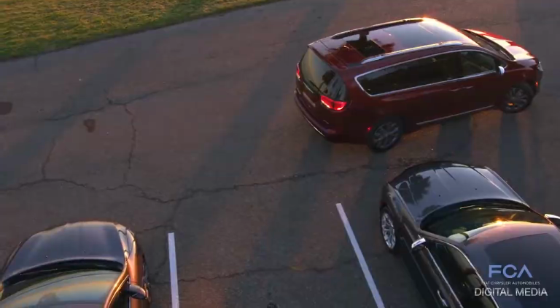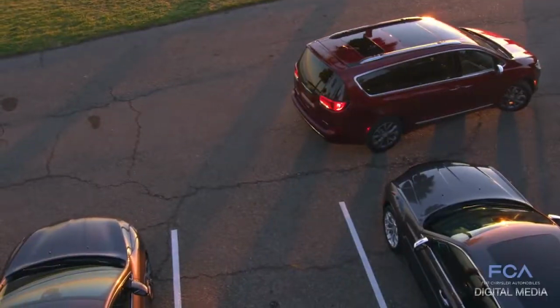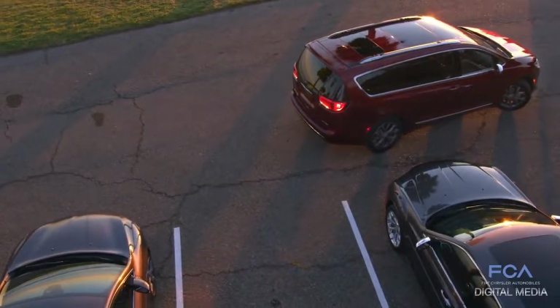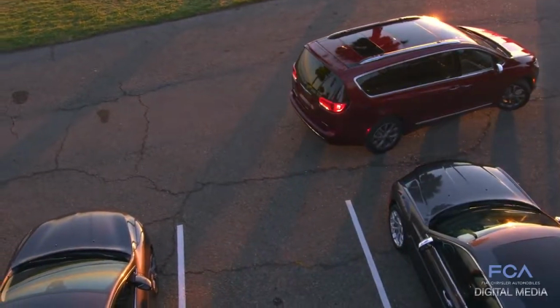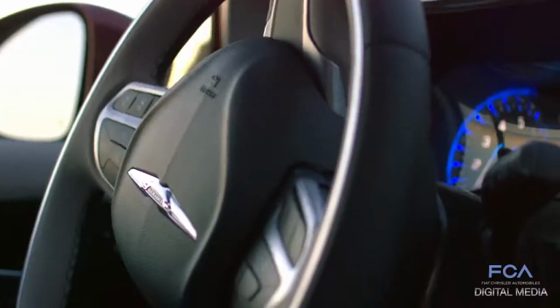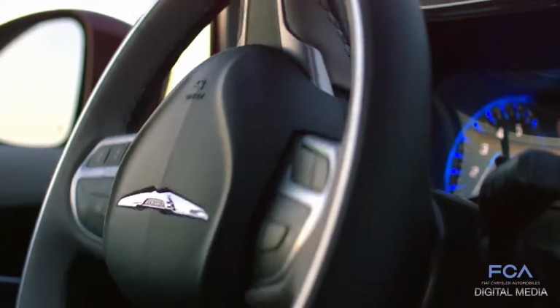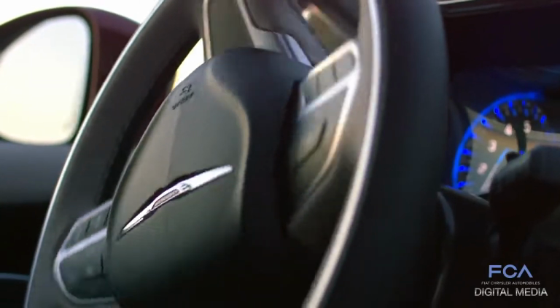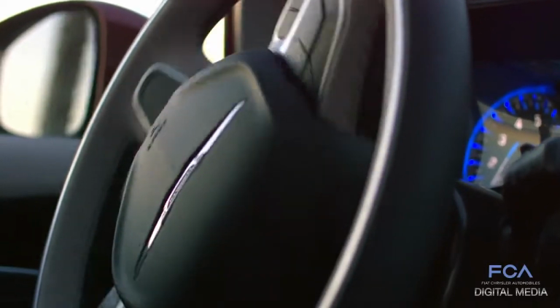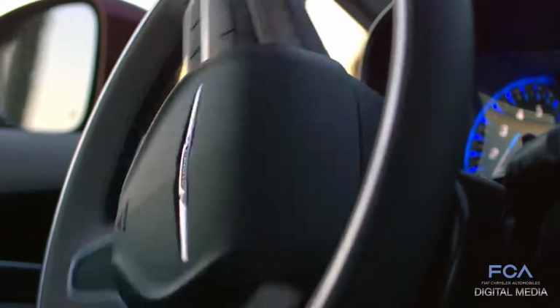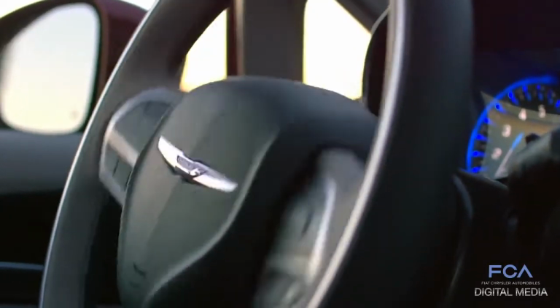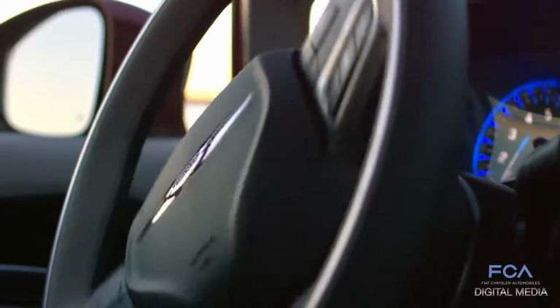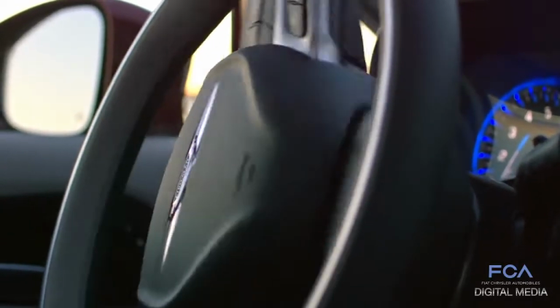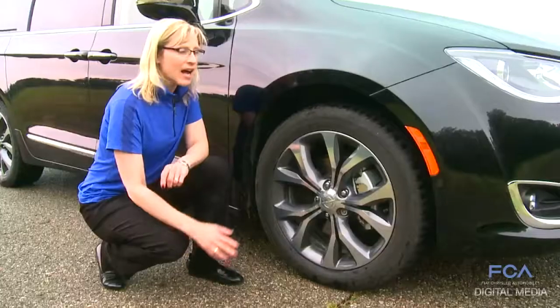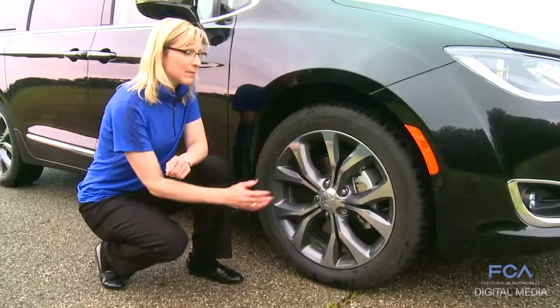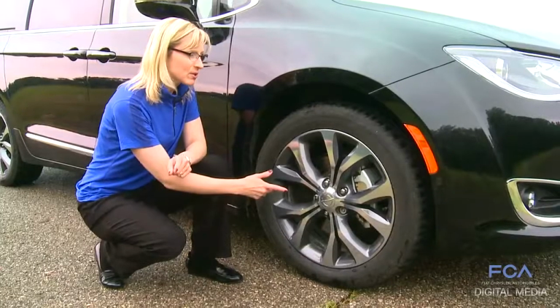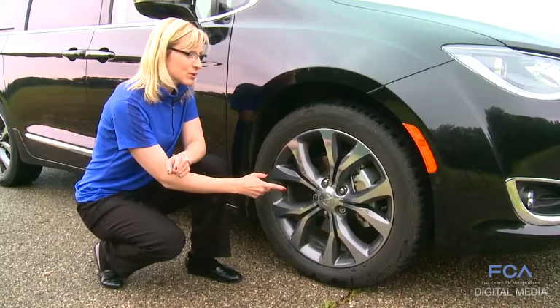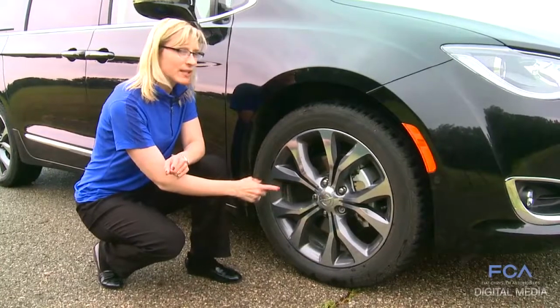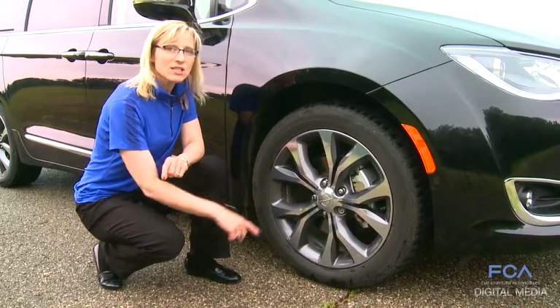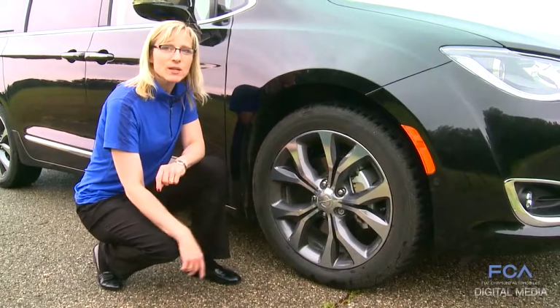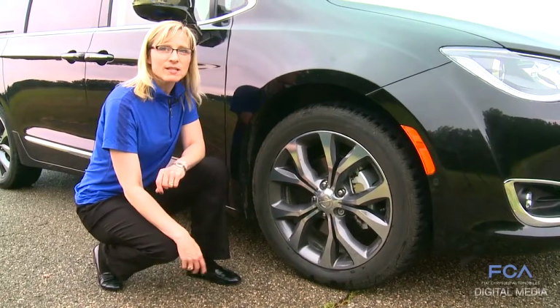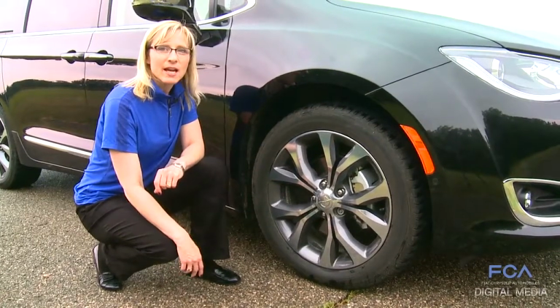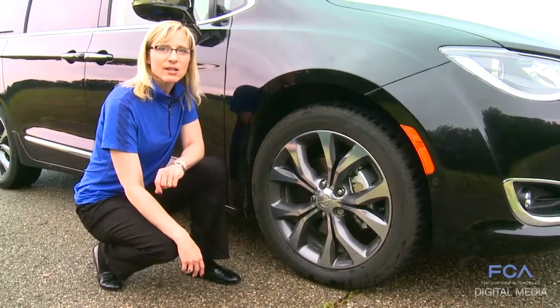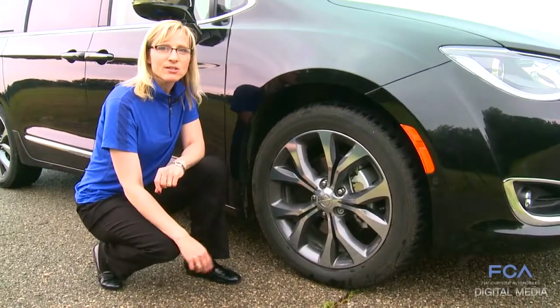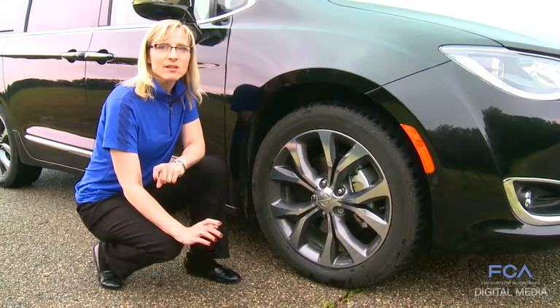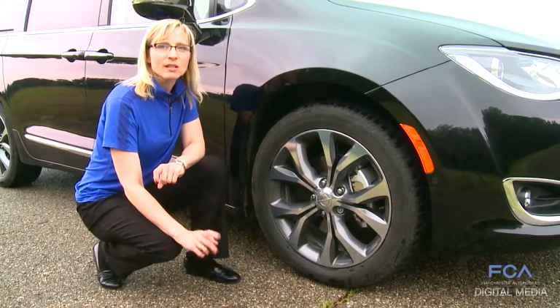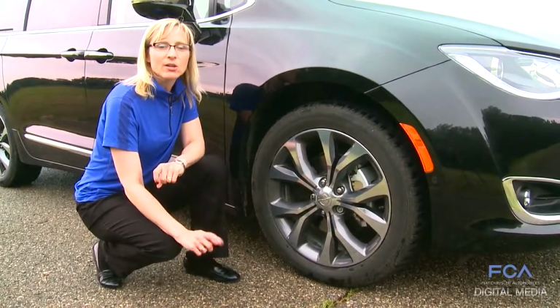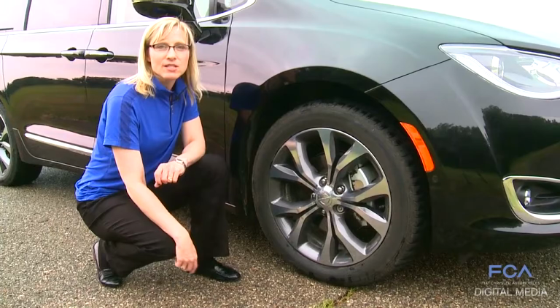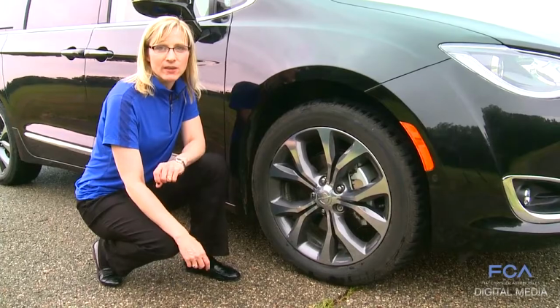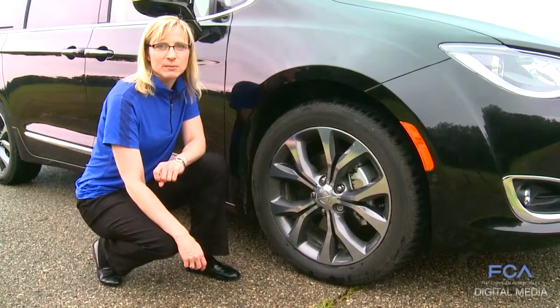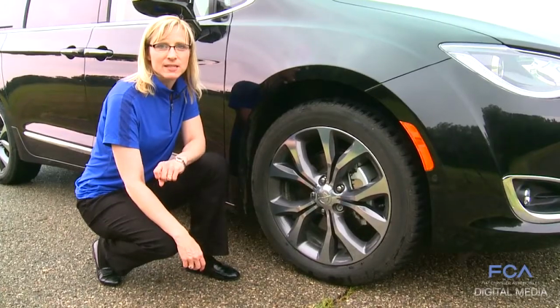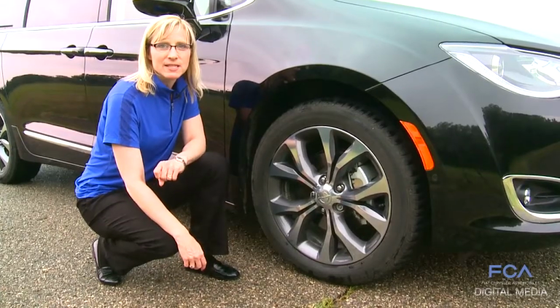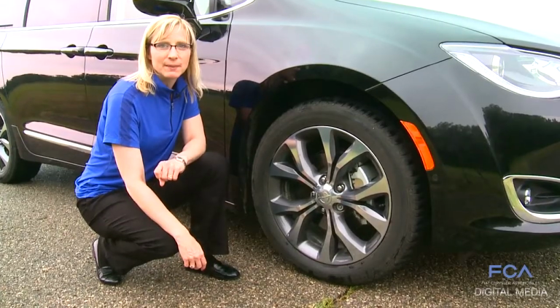Parallel and perpendicular park assist, optional 20 inch wheels and tires — the largest available in the segment.